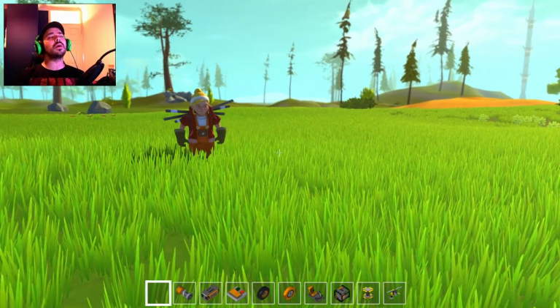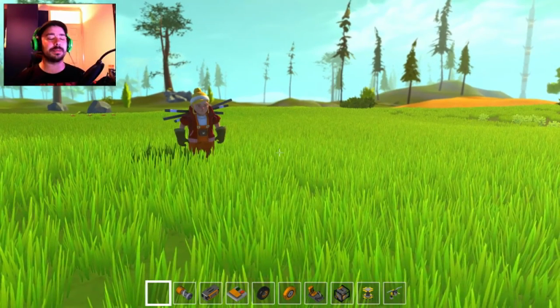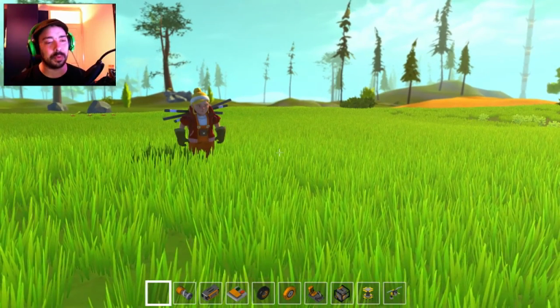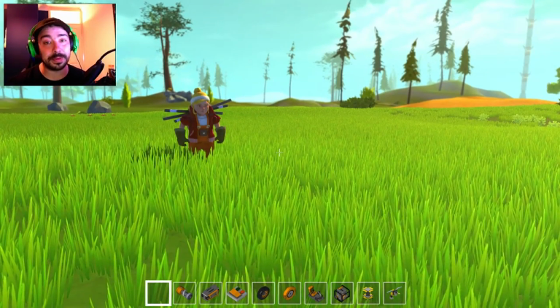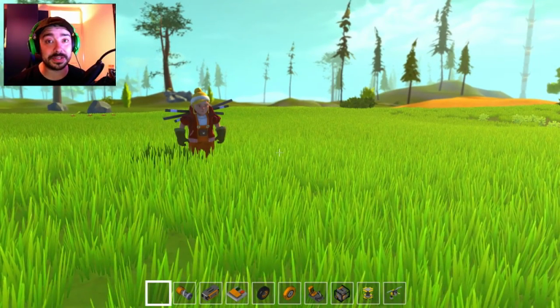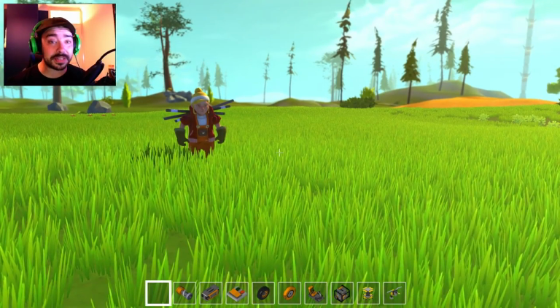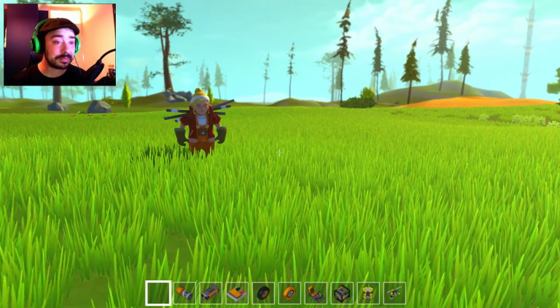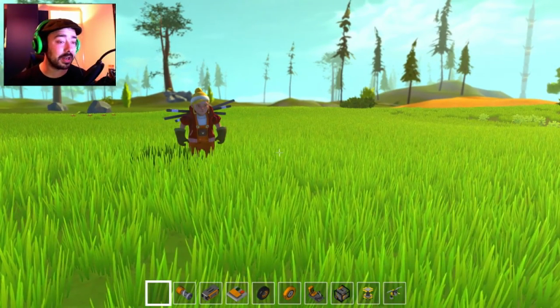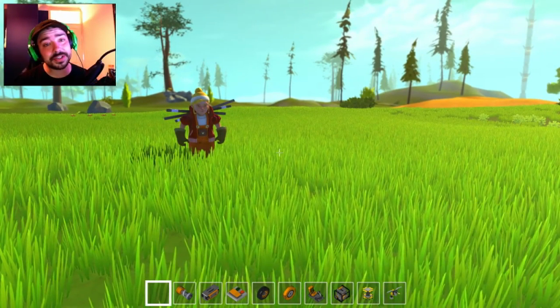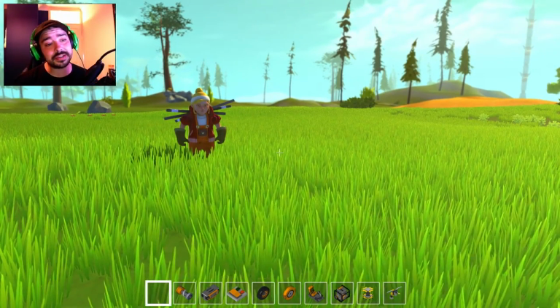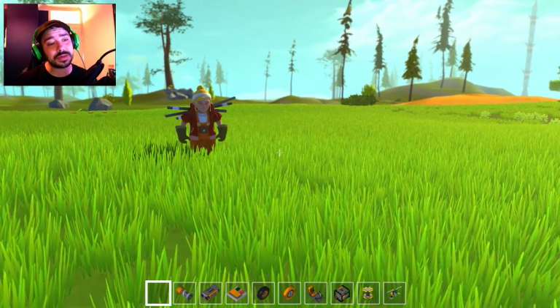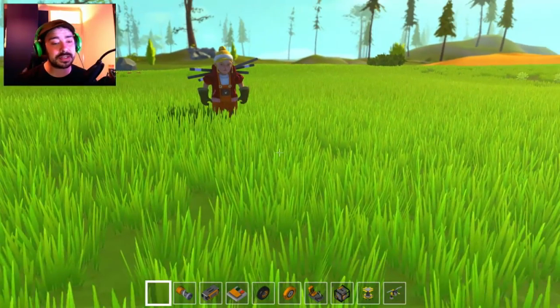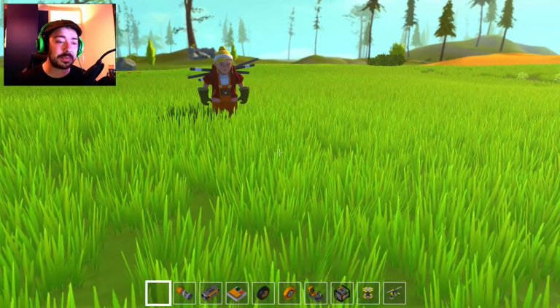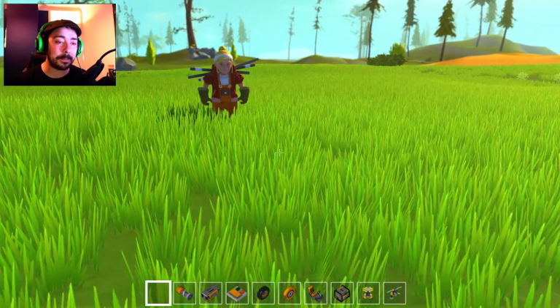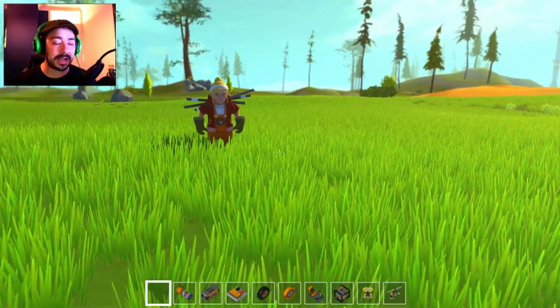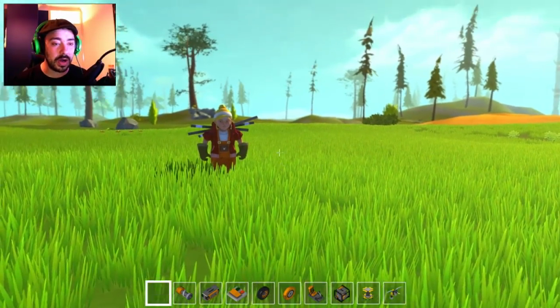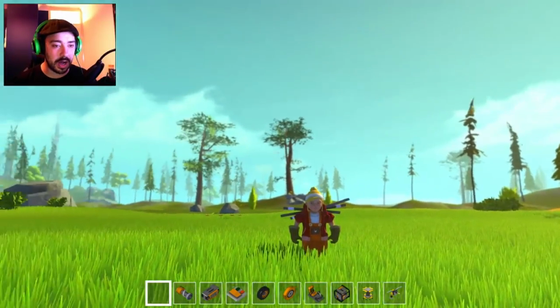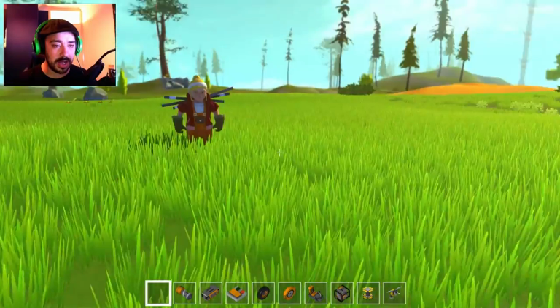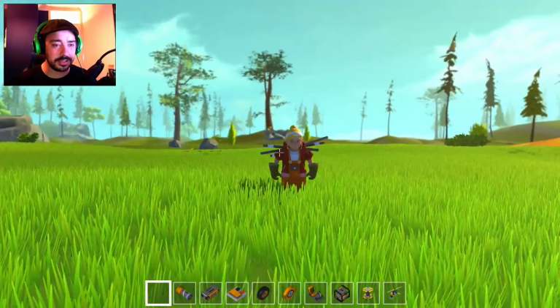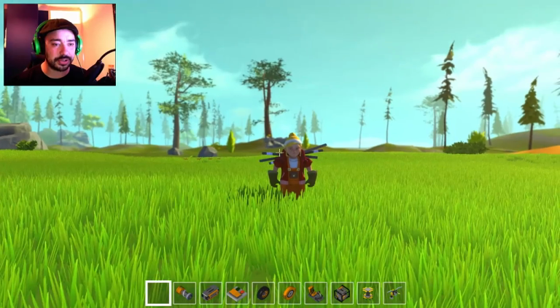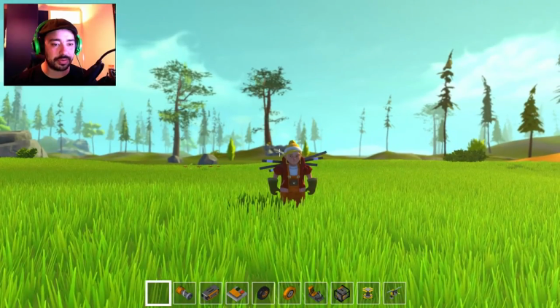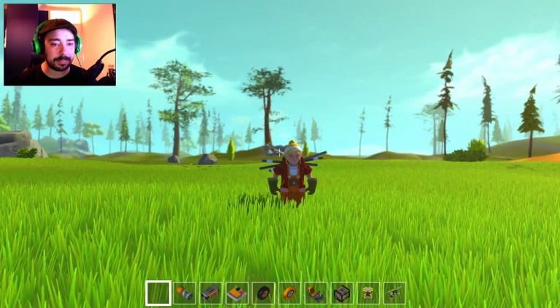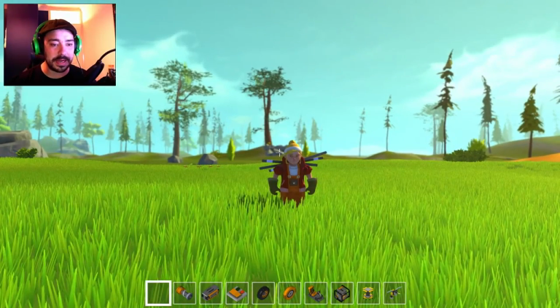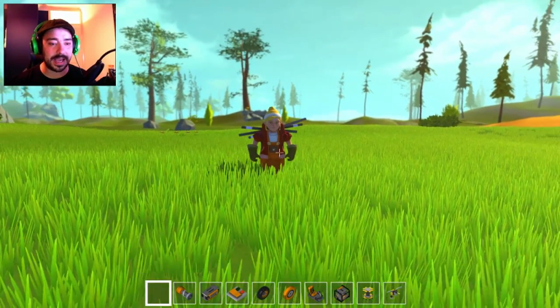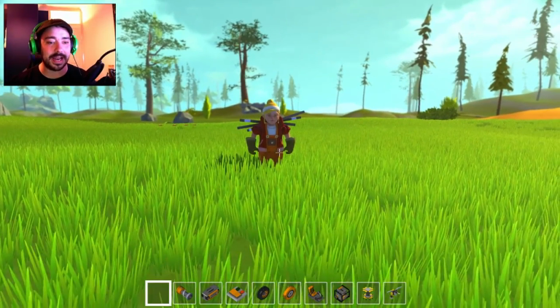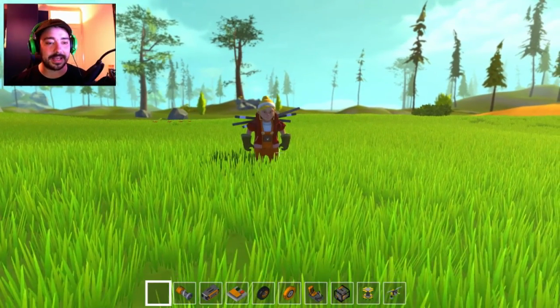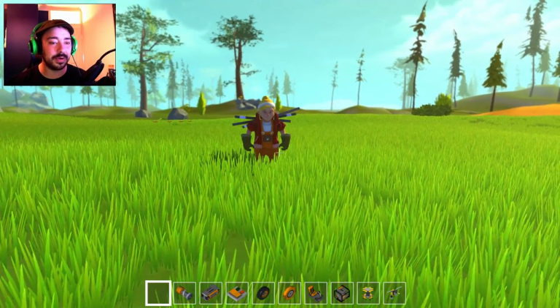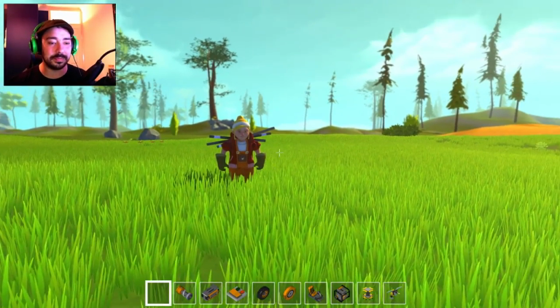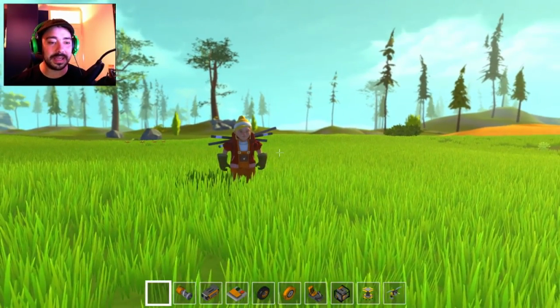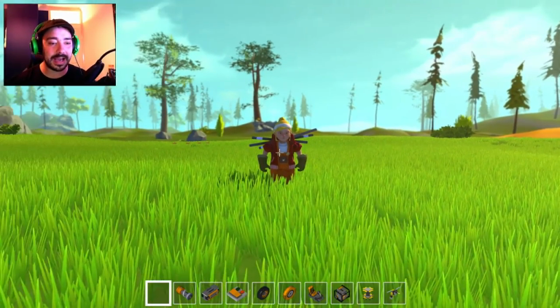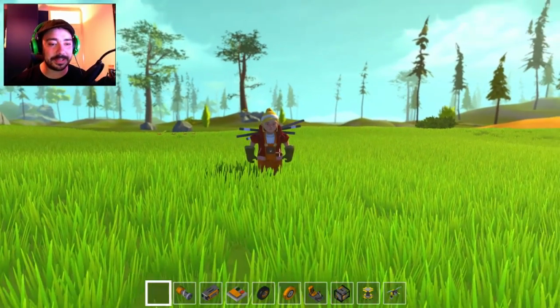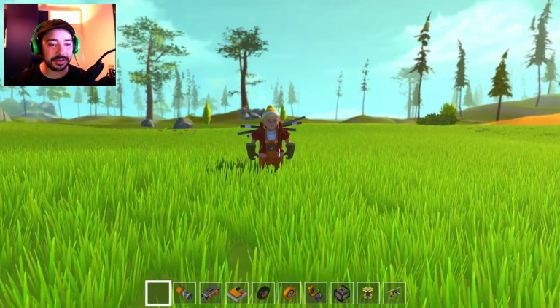What's up people, welcome back to Rees King's Game Channel, I'm Rees King as always, and today we are back on Scrap Mechanic with me and Mr. Tom.